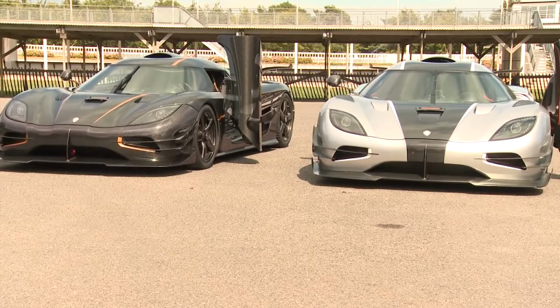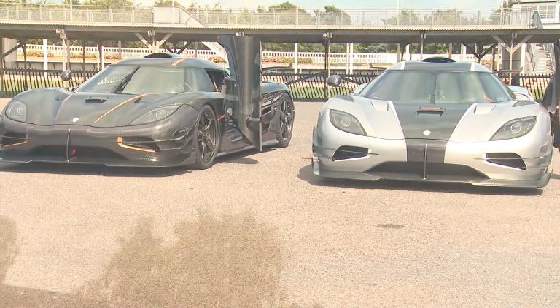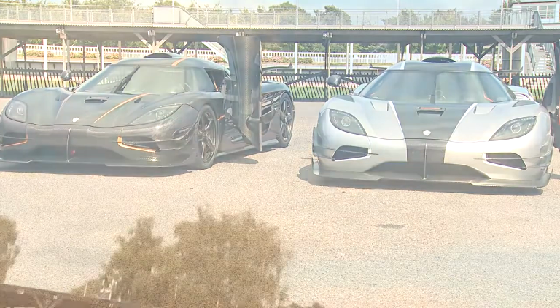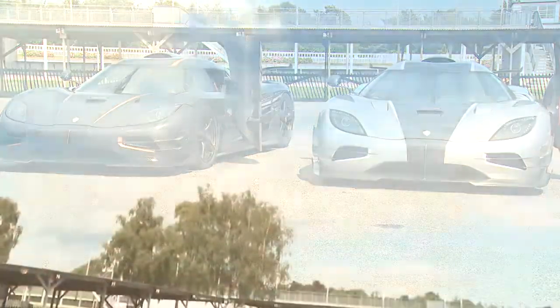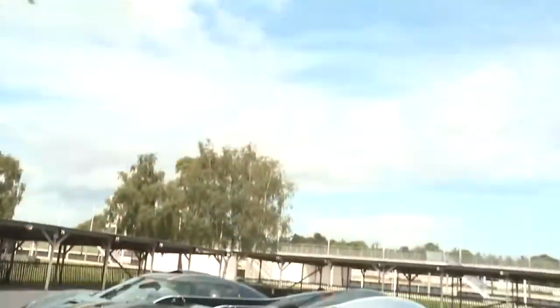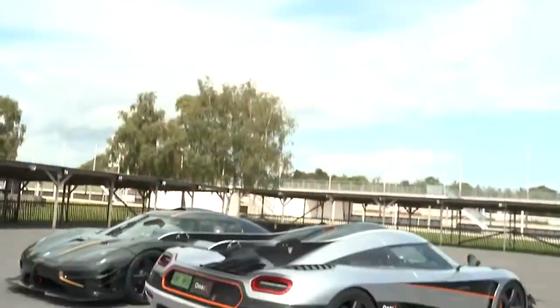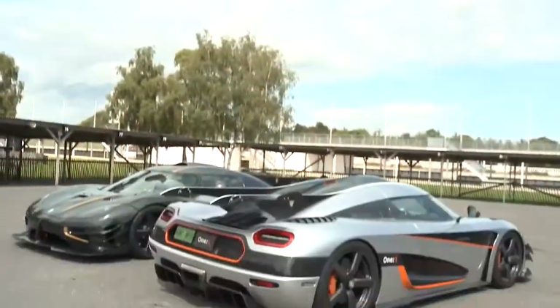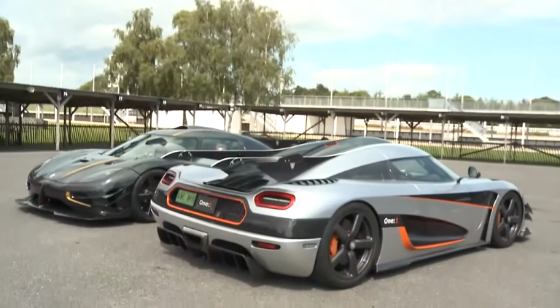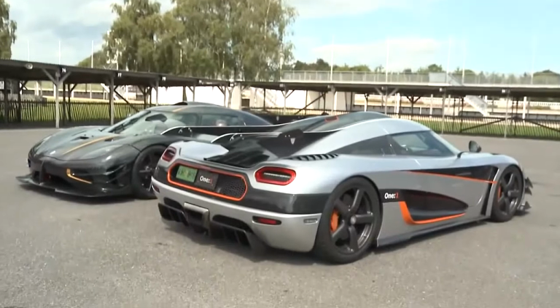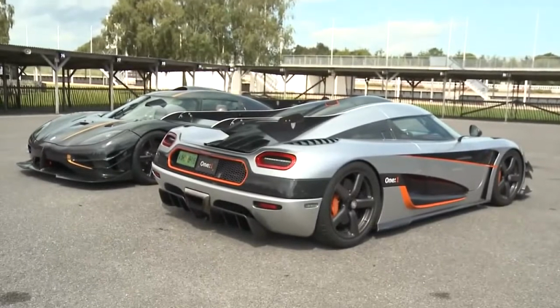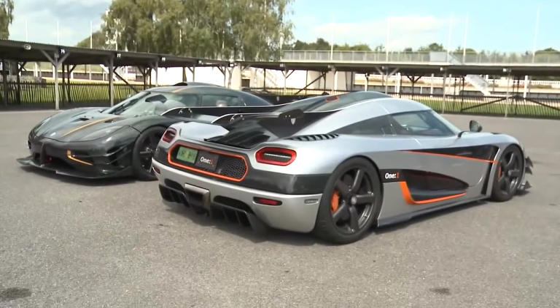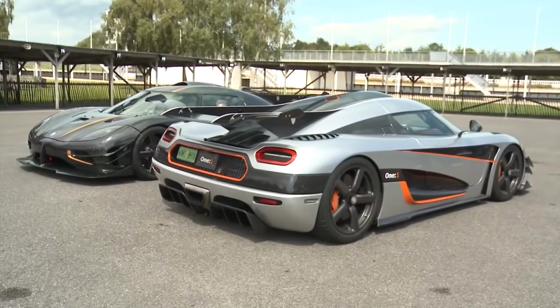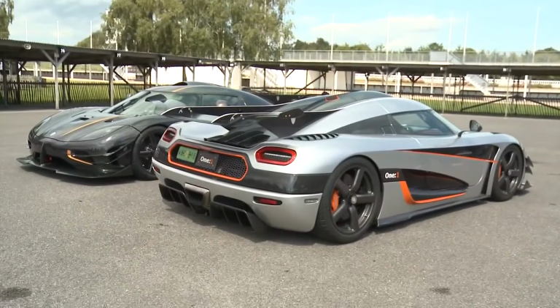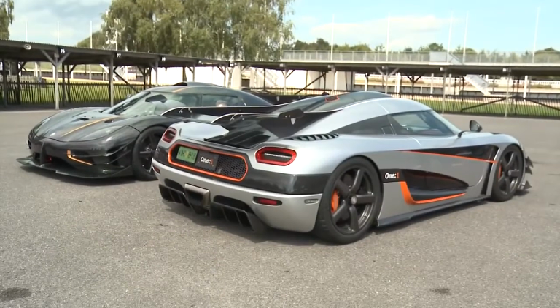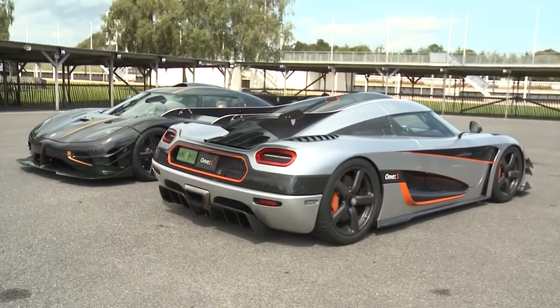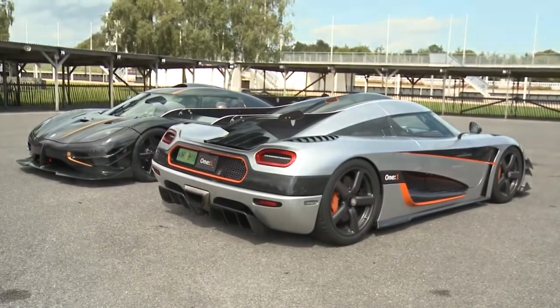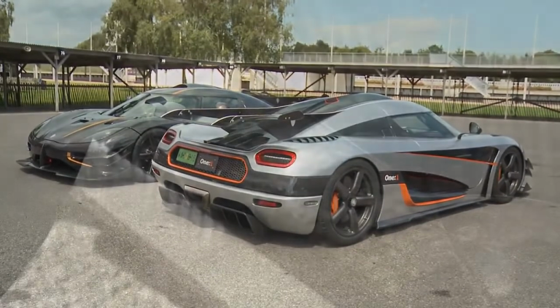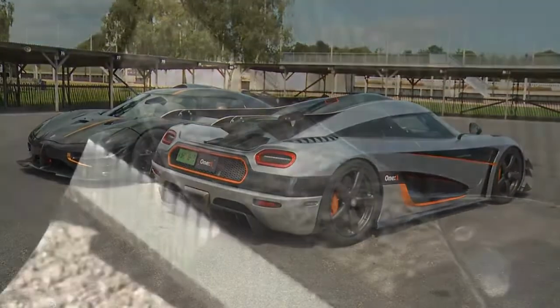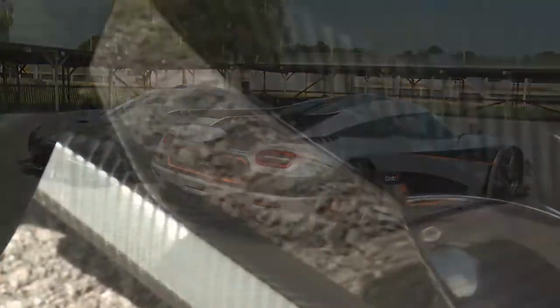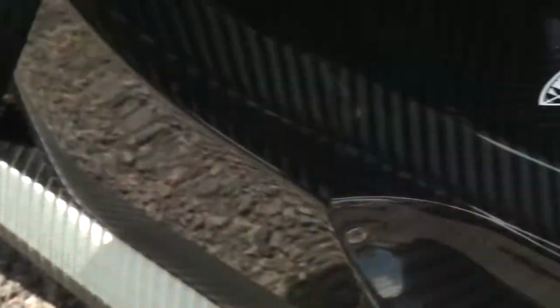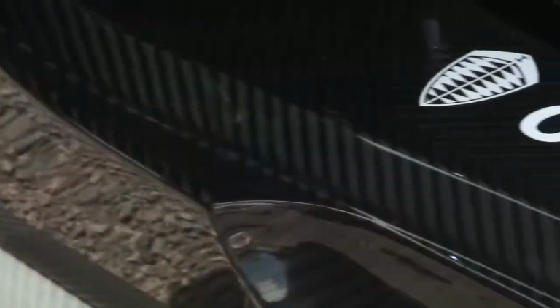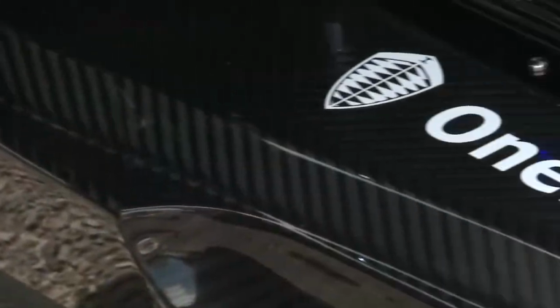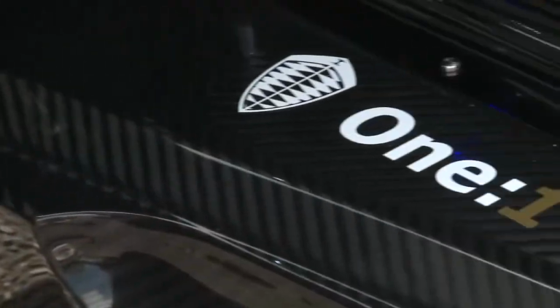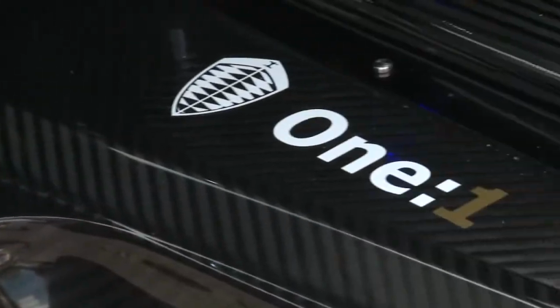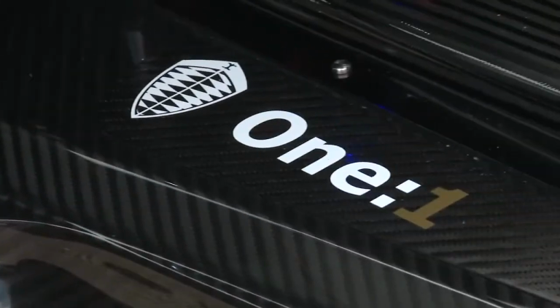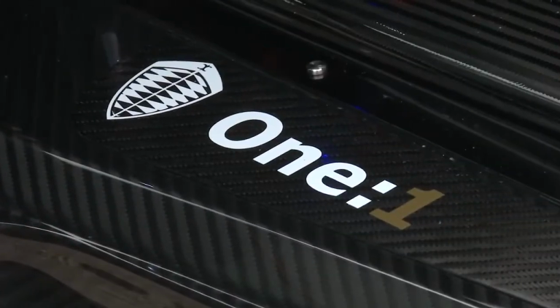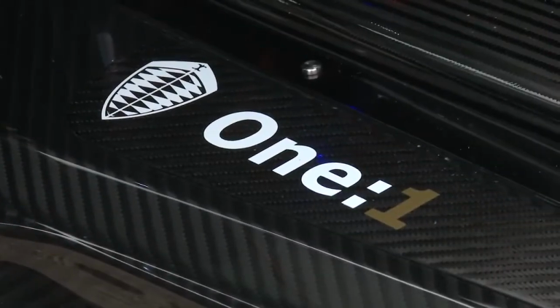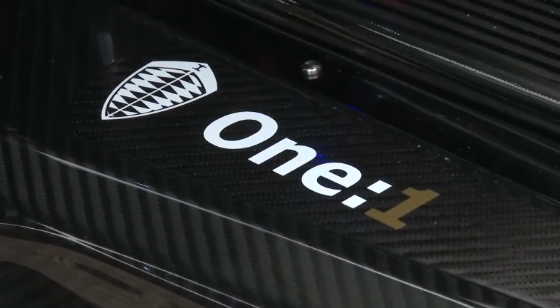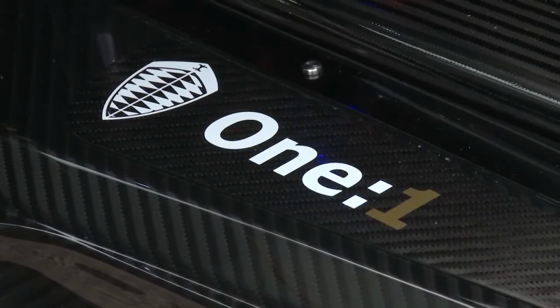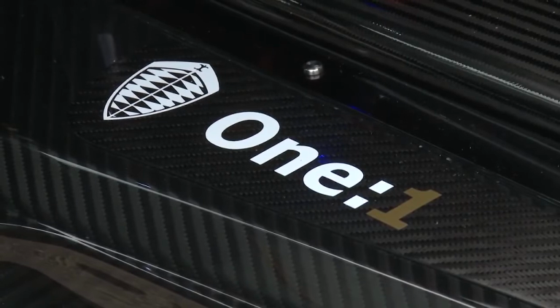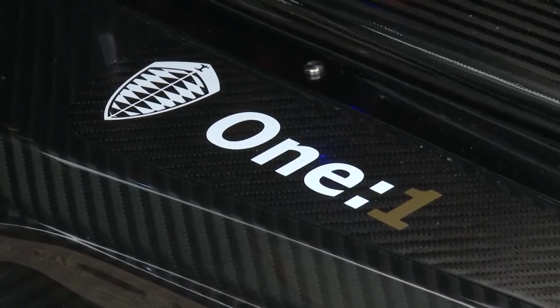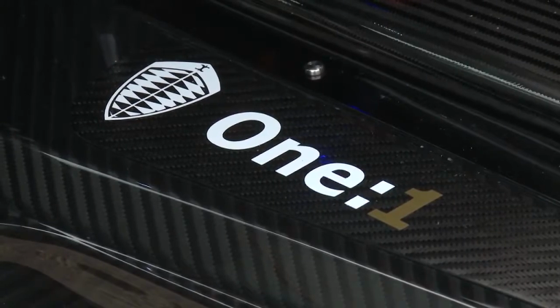The engine, which is built in-house — we spend three whole weeks building one engine. And of course there's one man, one engine at Koenigsegg.